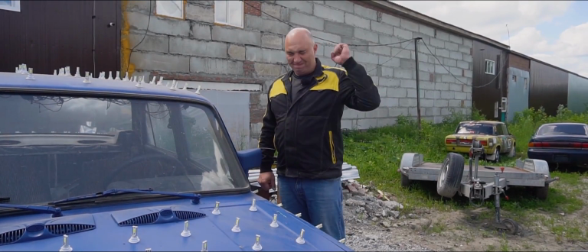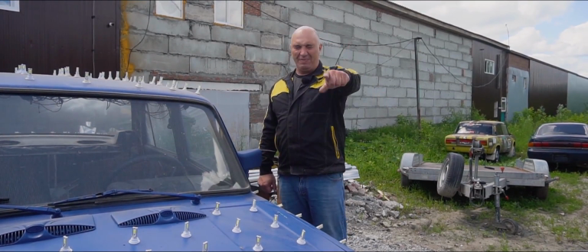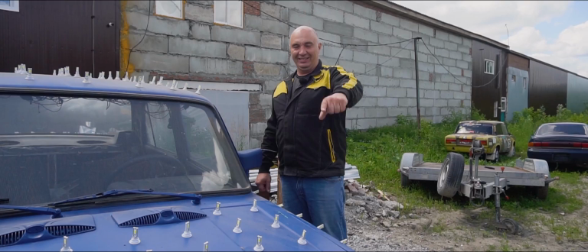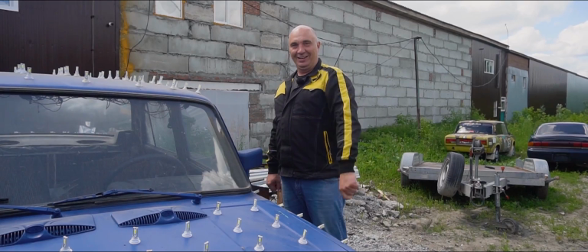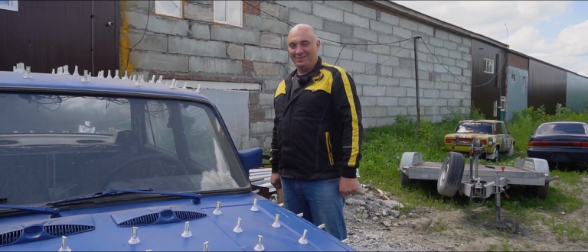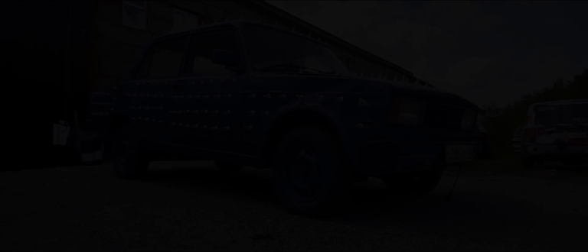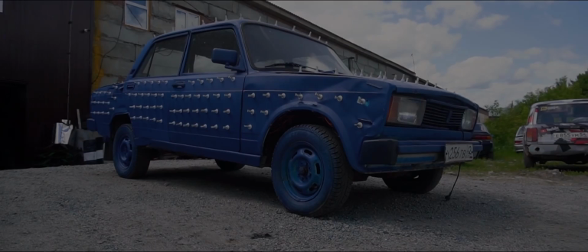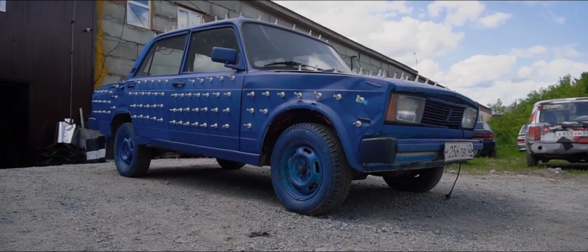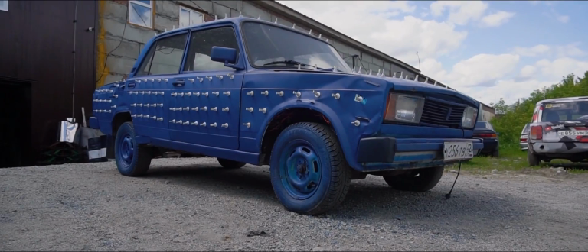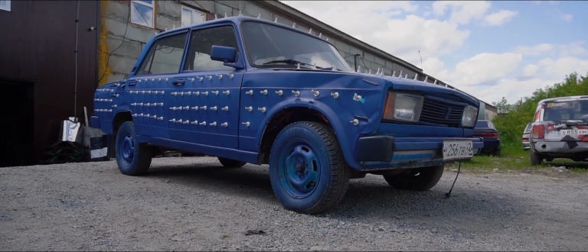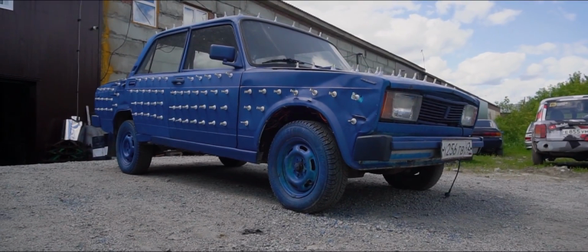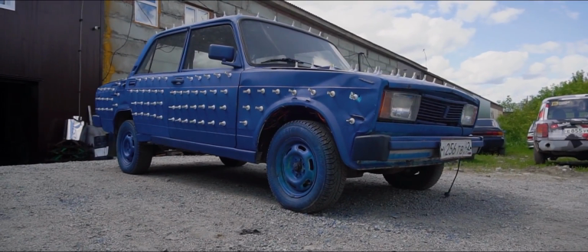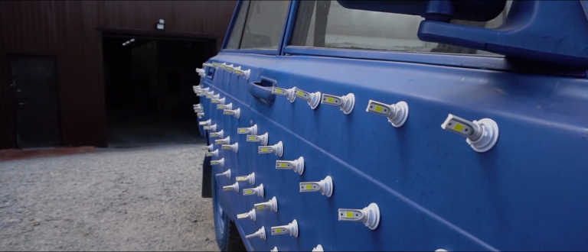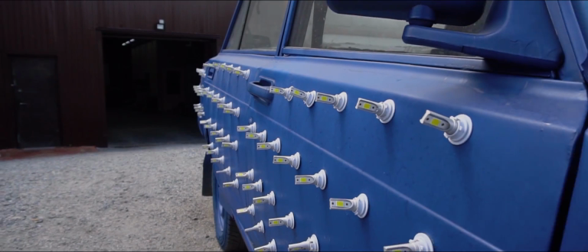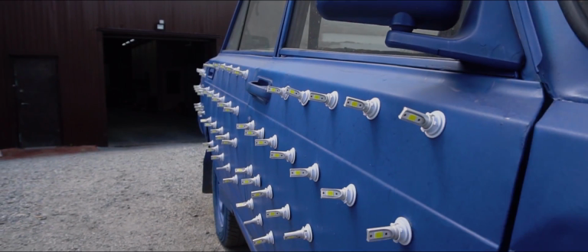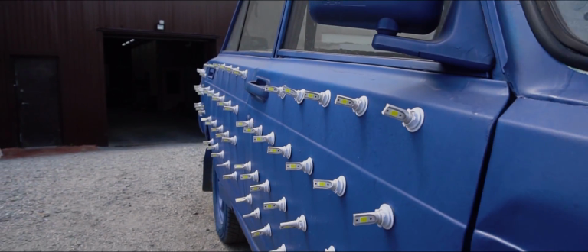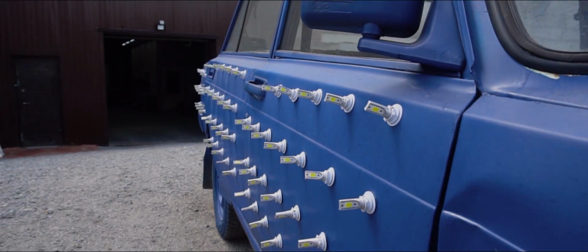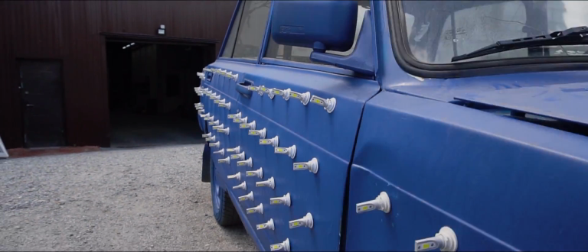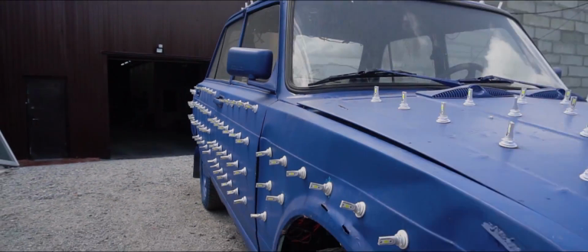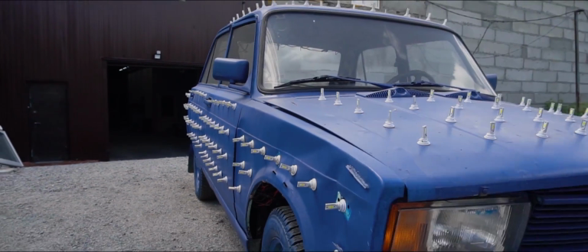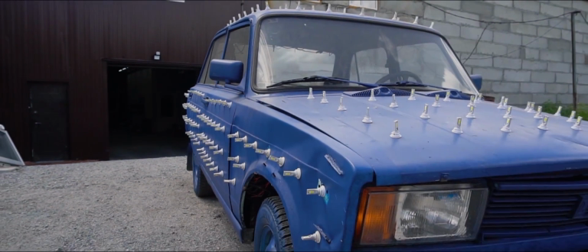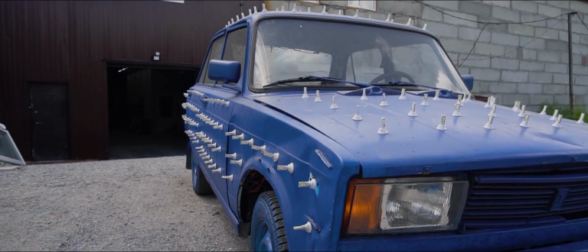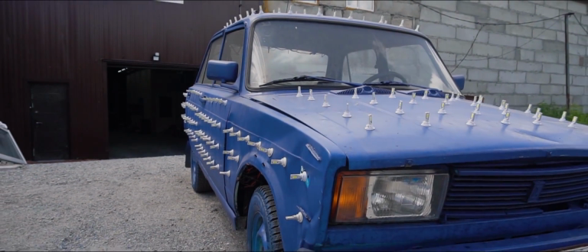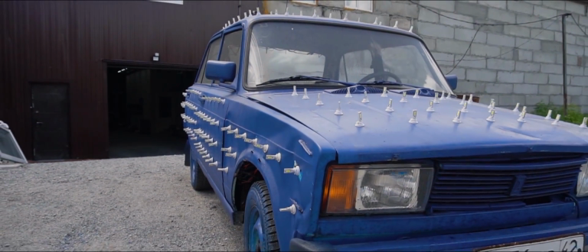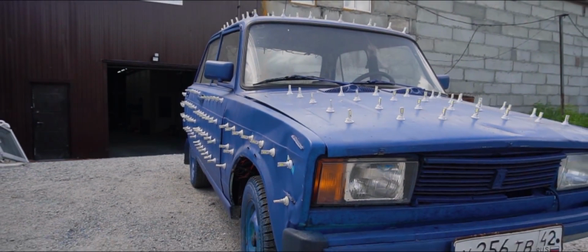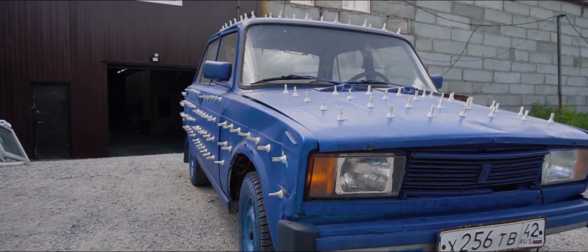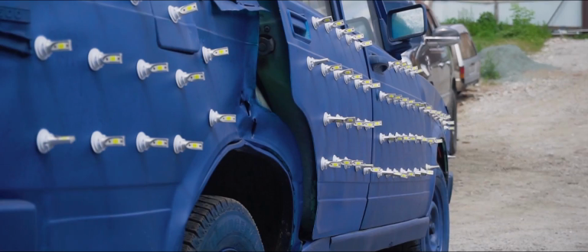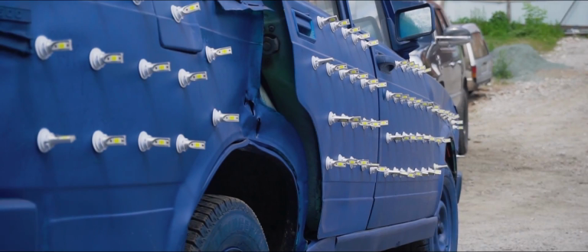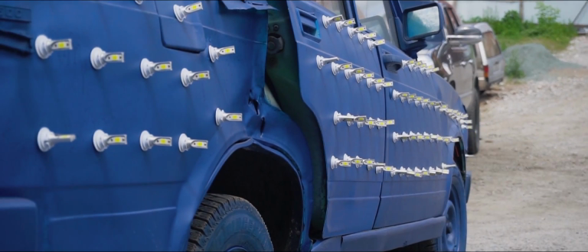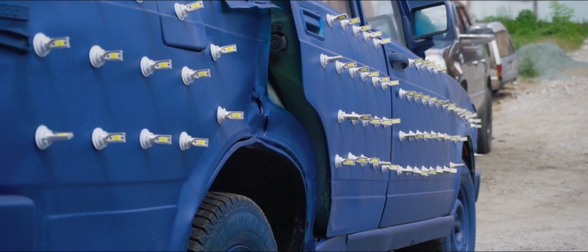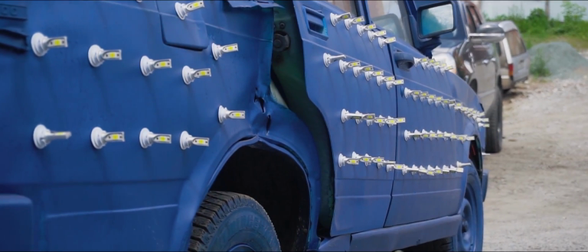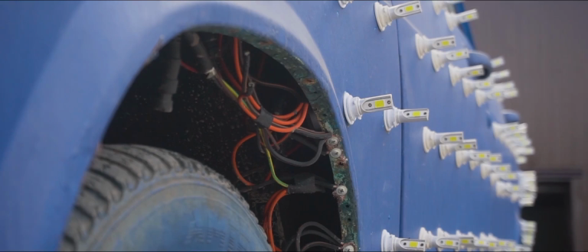Yeah, let's do this. Drowning our headlight car — will its LED light bulbs survive? Translation and voiceover by BMI Russian.